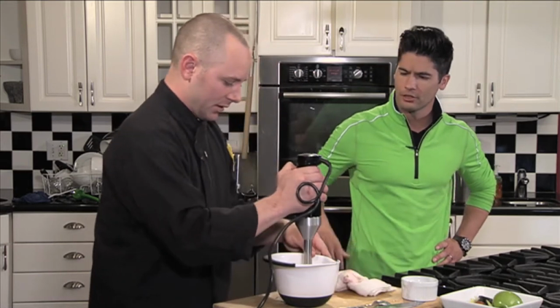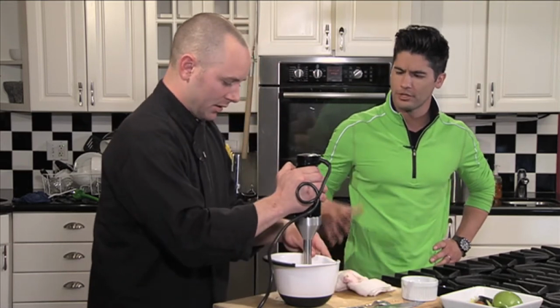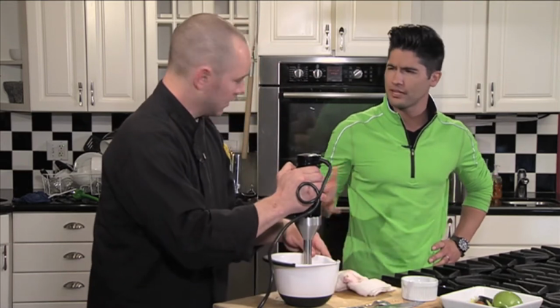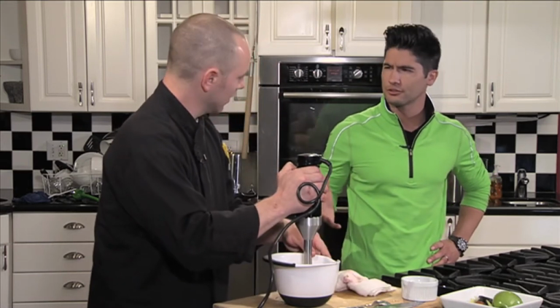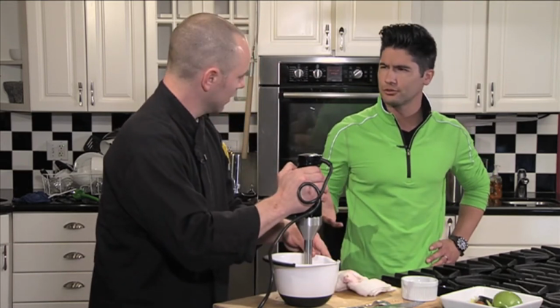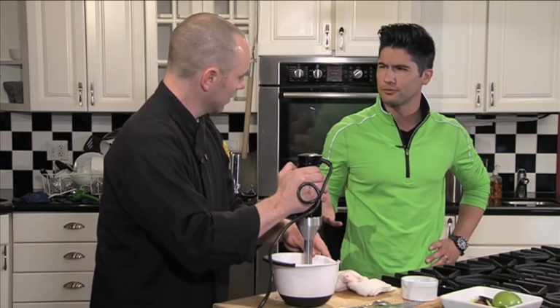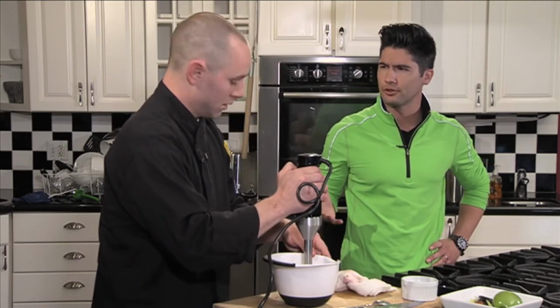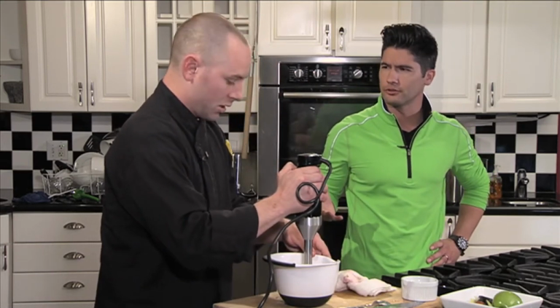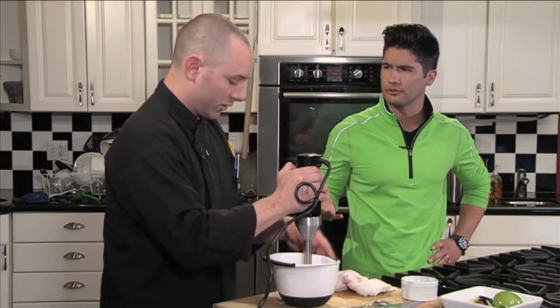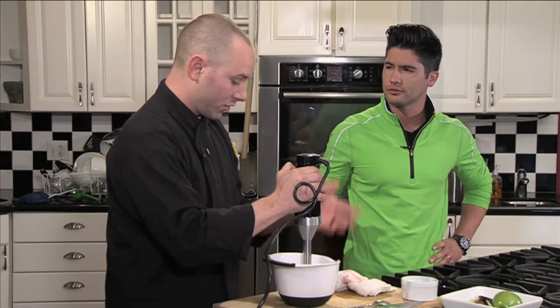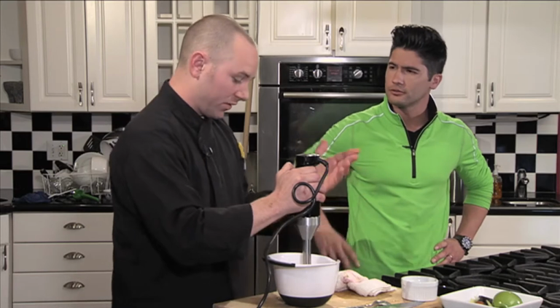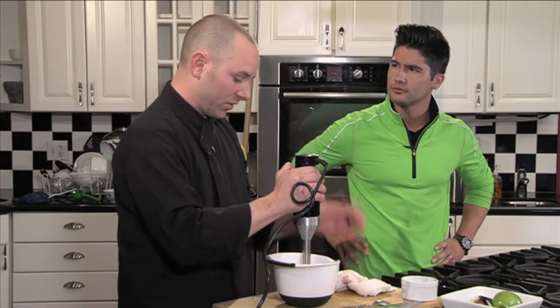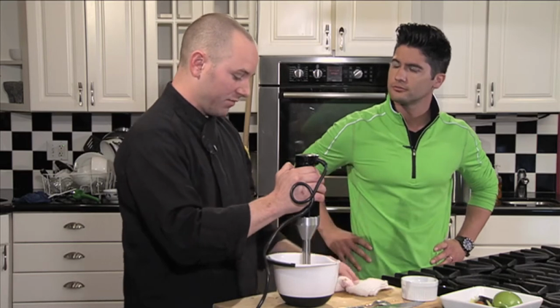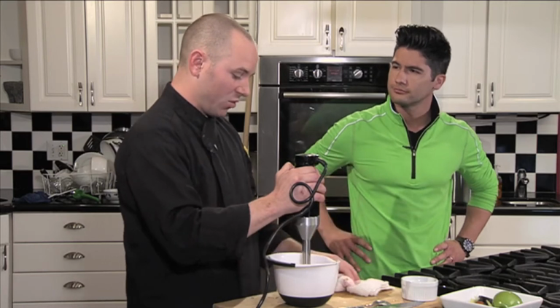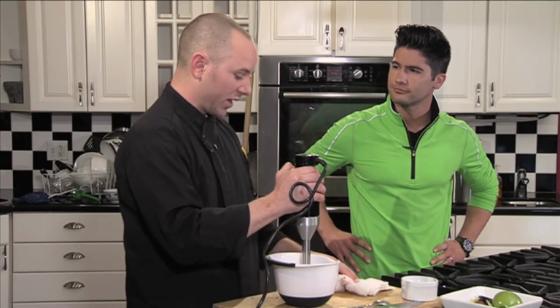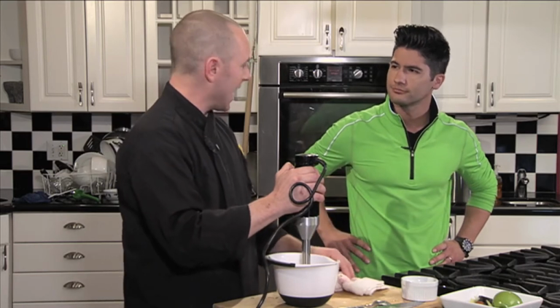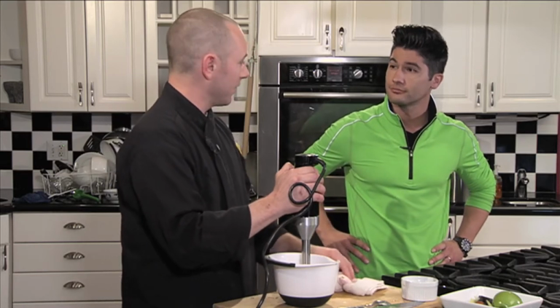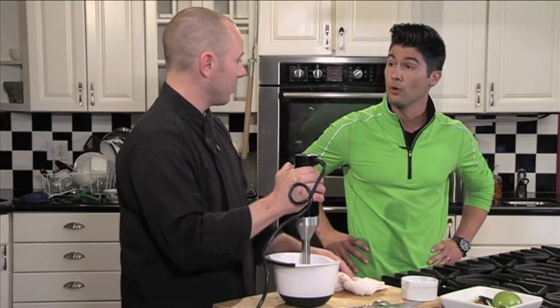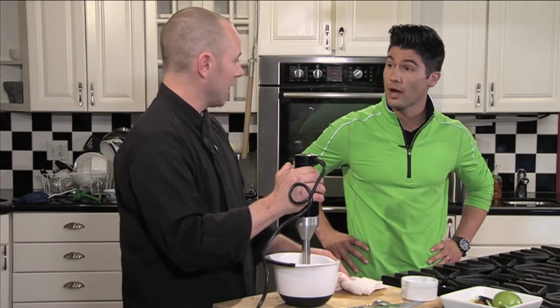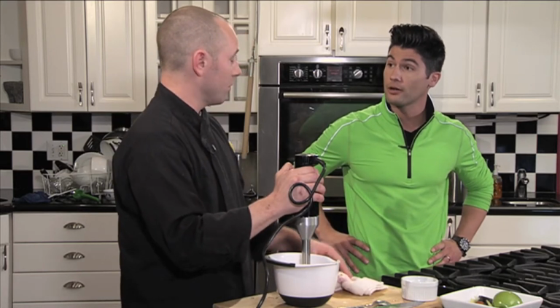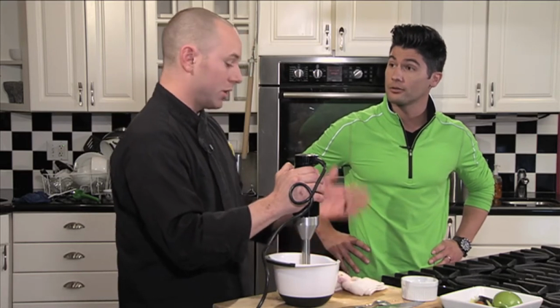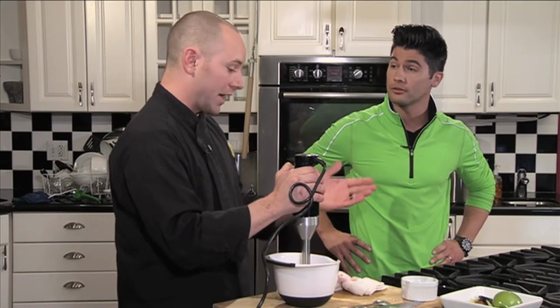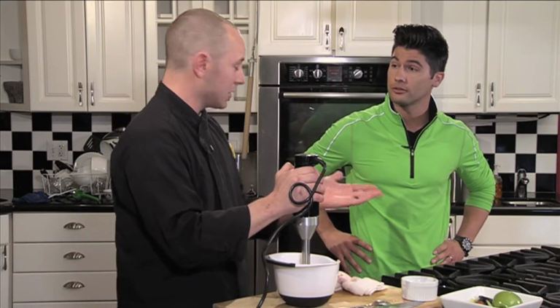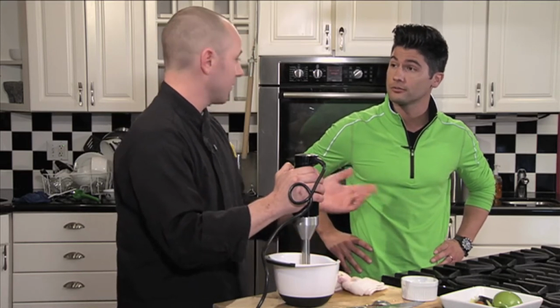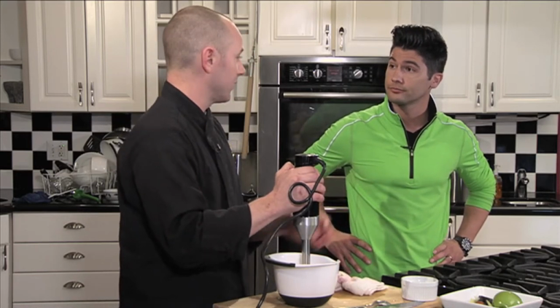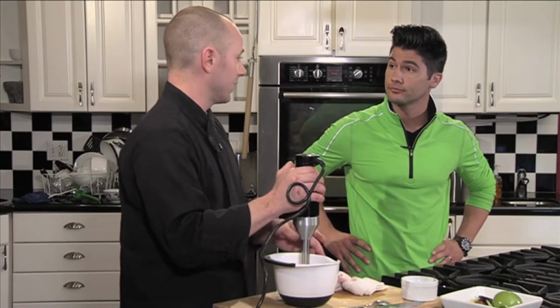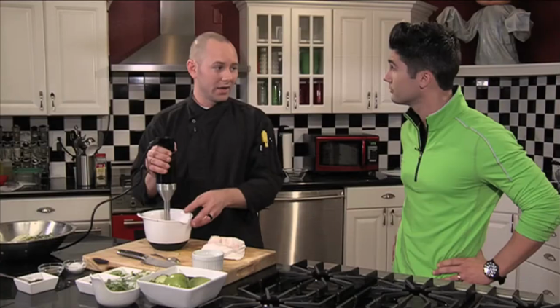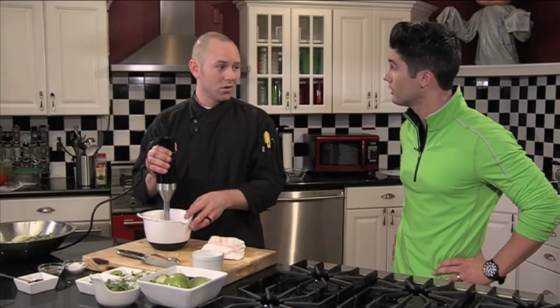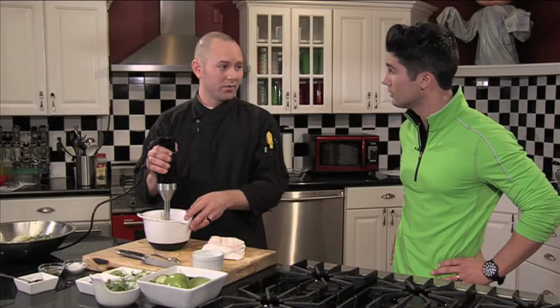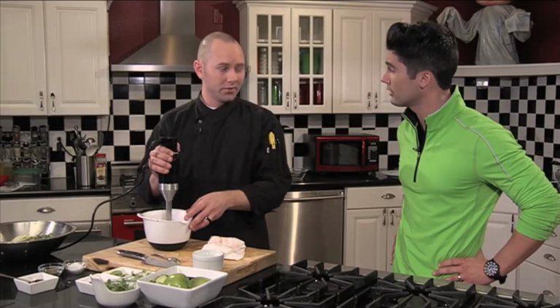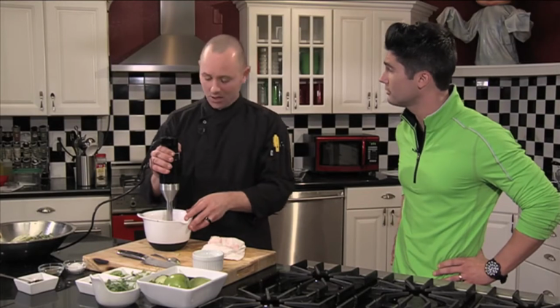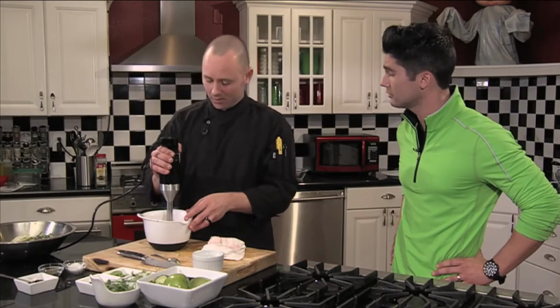How long would that actually store for? You can store this for a week and a half, no problem. Or you can actually freeze it if you'd like and hold it for even longer.